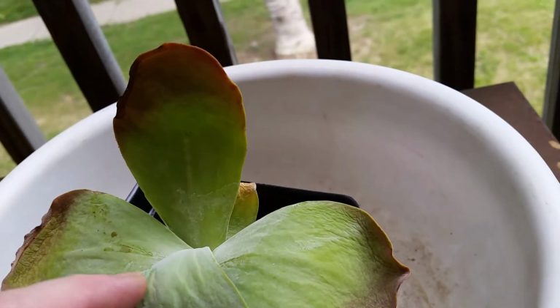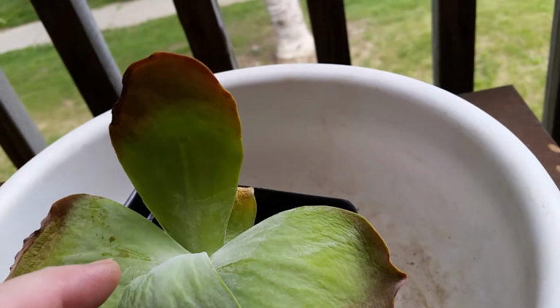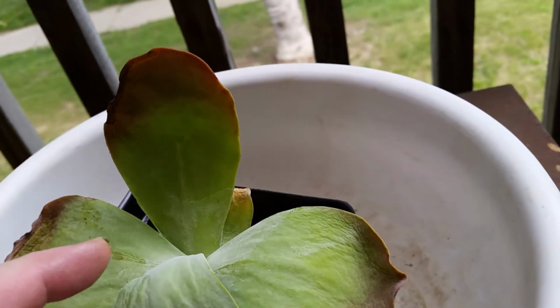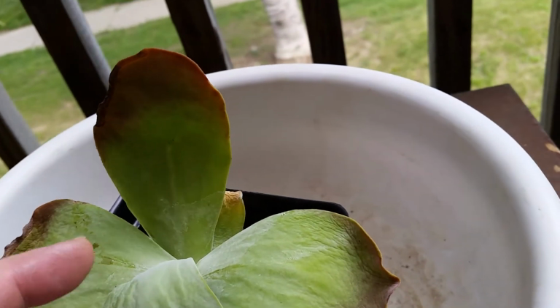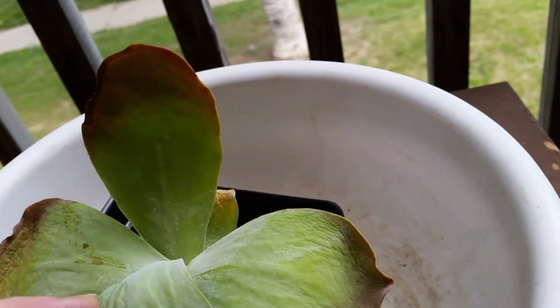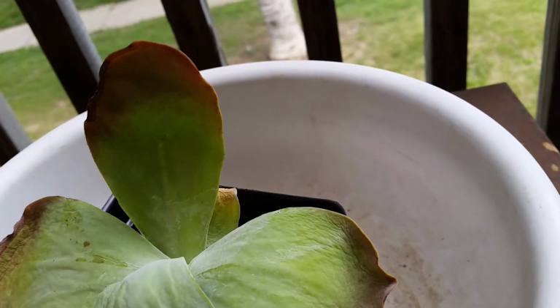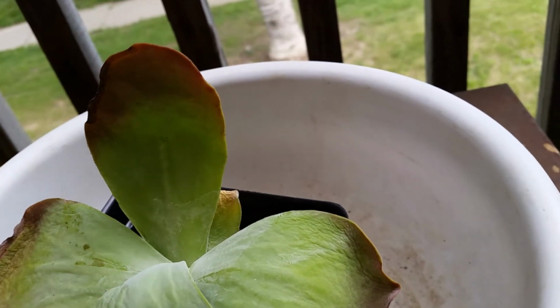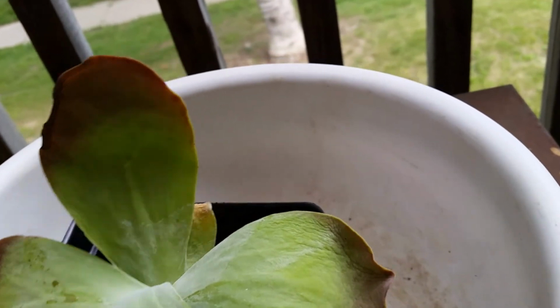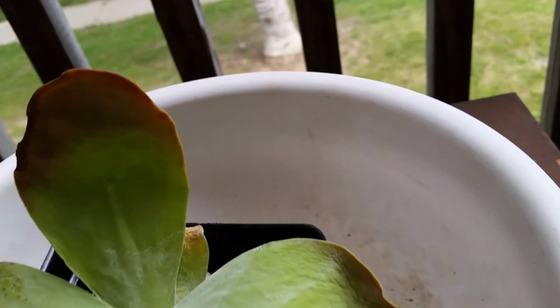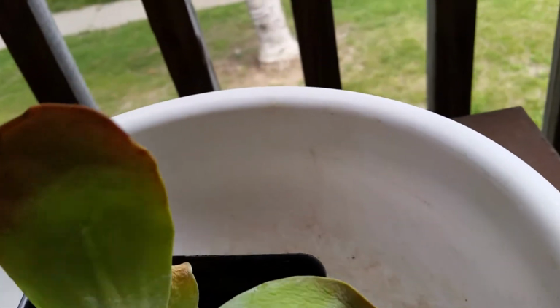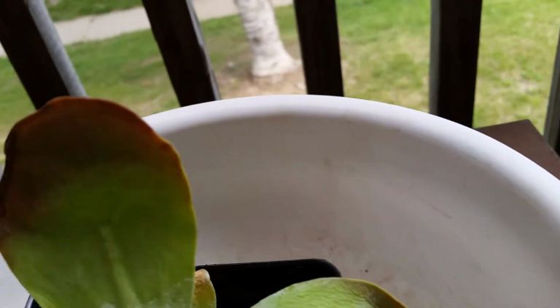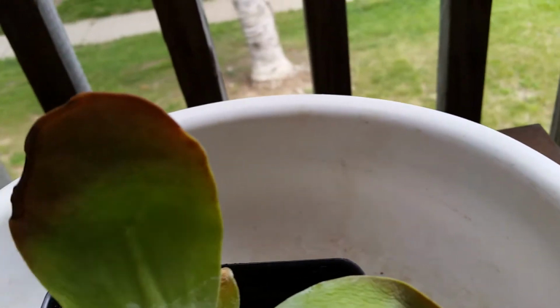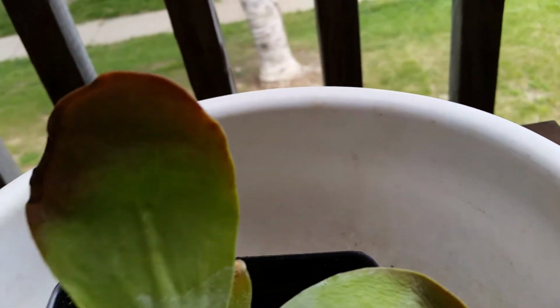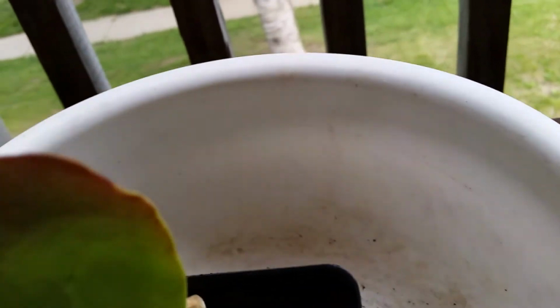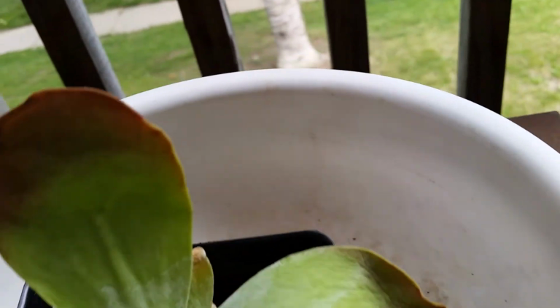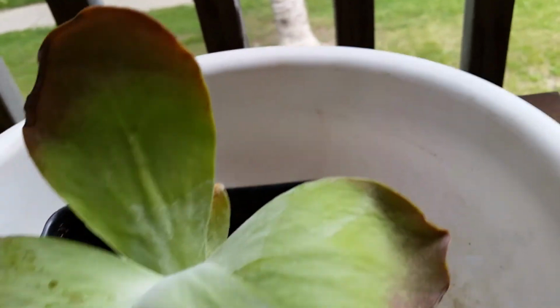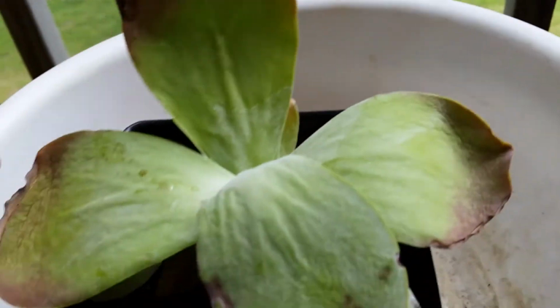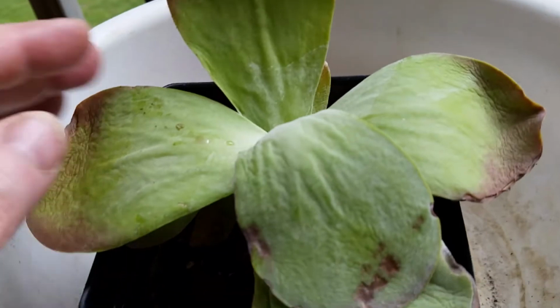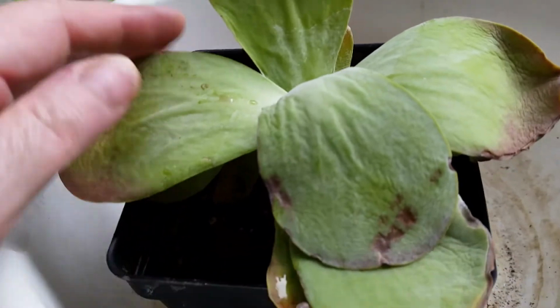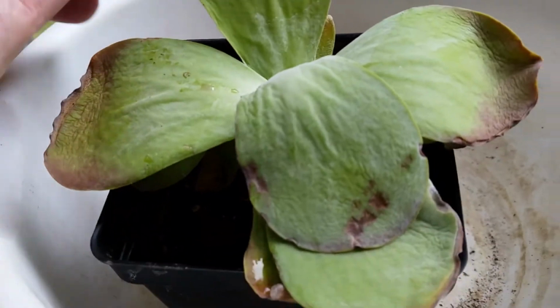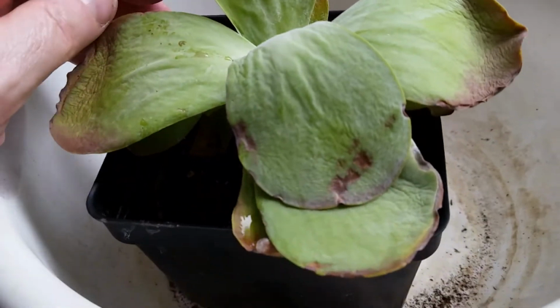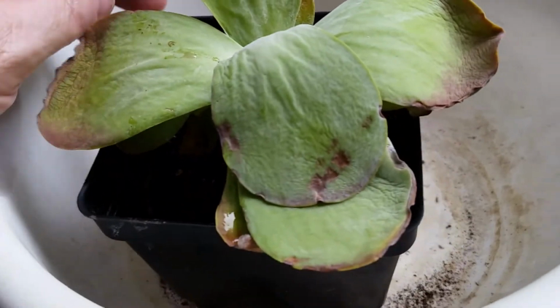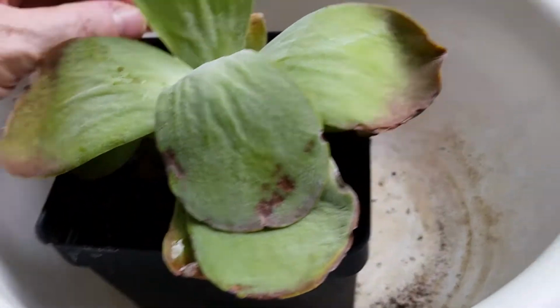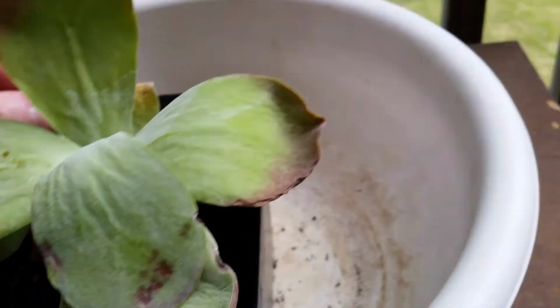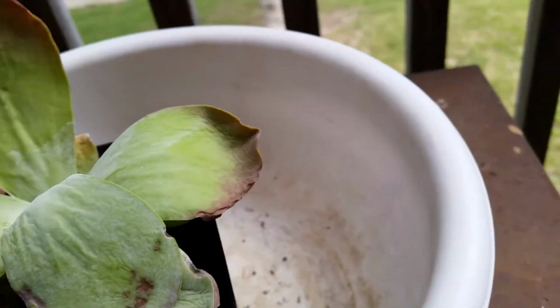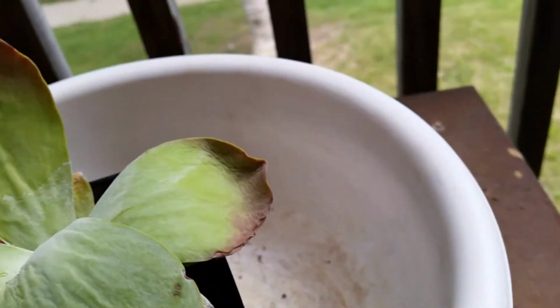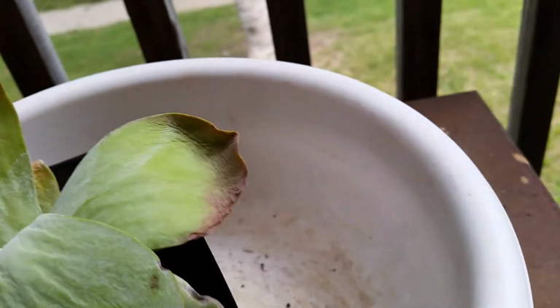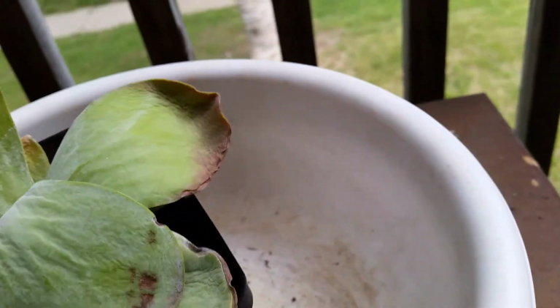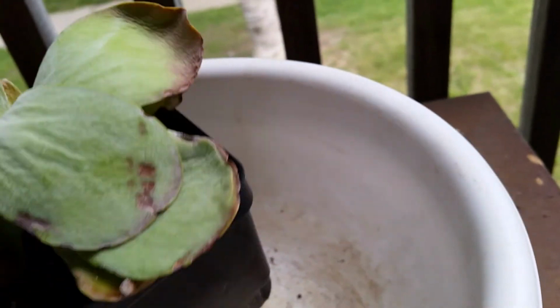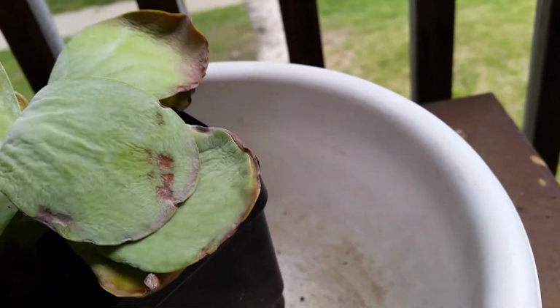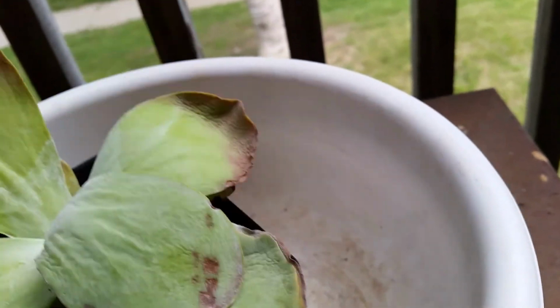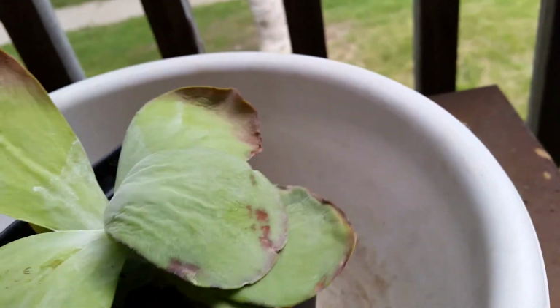It was pretty dry, so I threw a little bit of water in it and I got it sitting in this bowl that I've used for mixing compost.